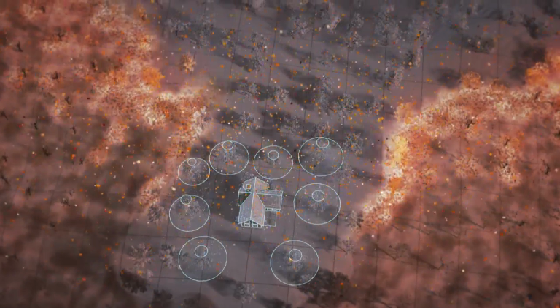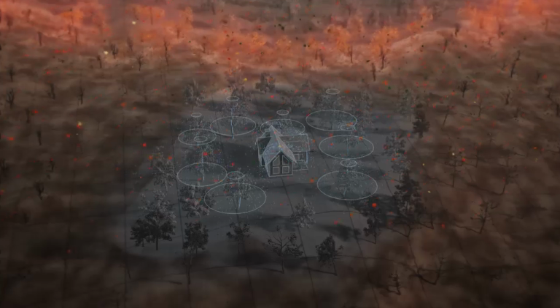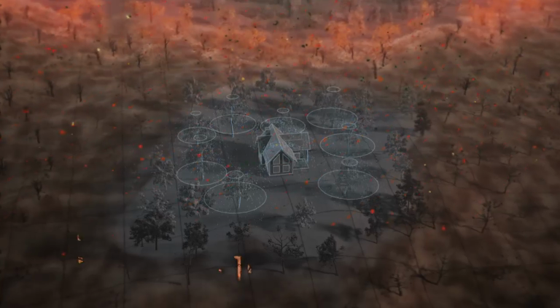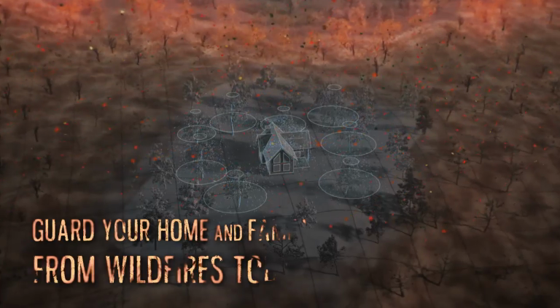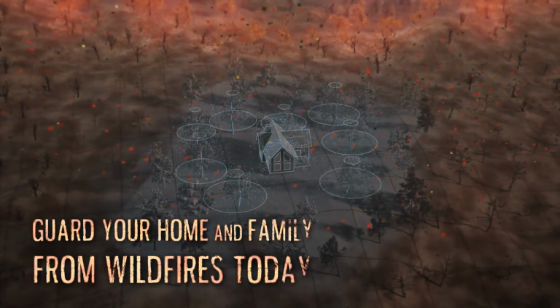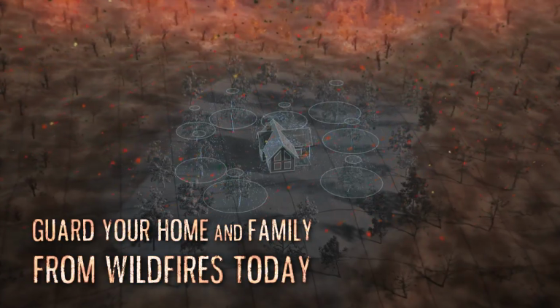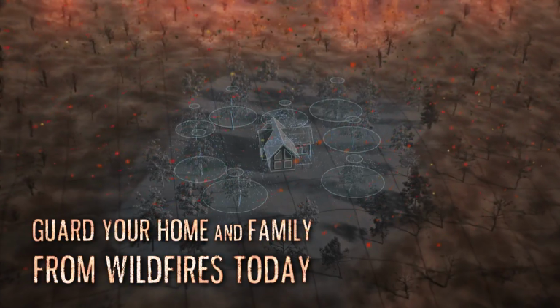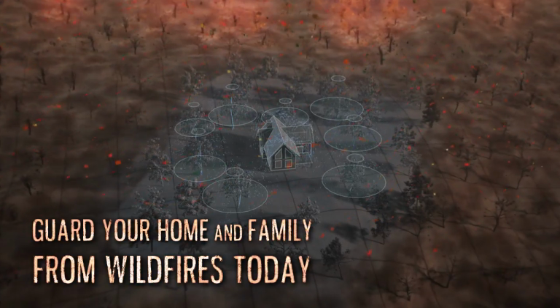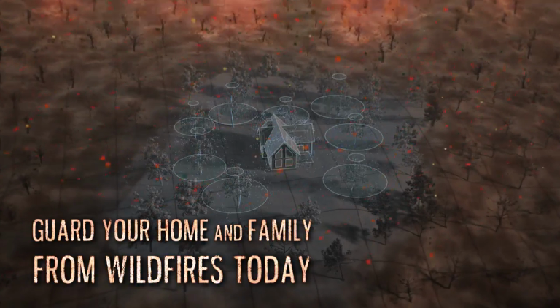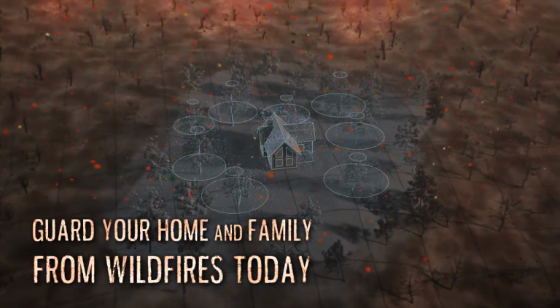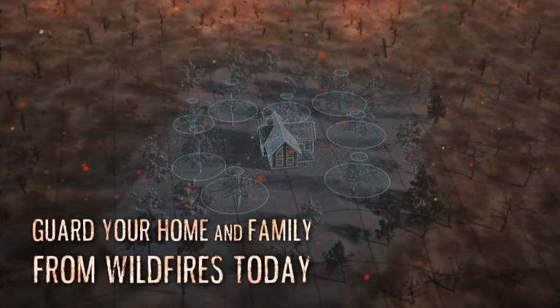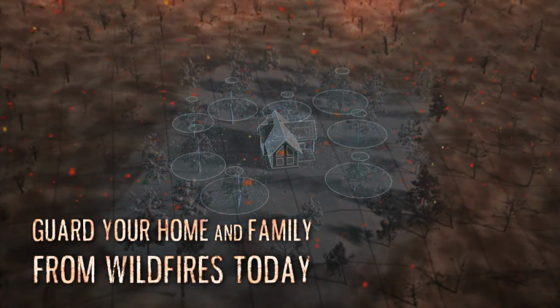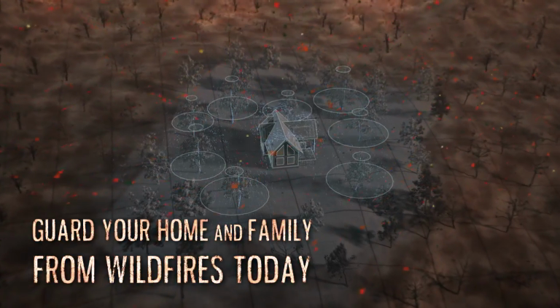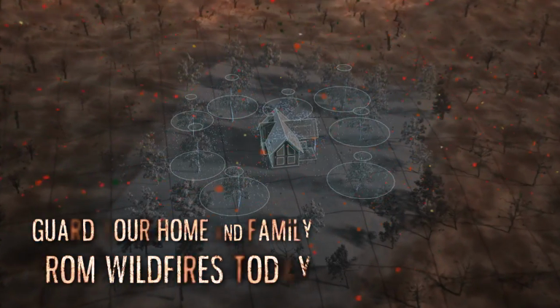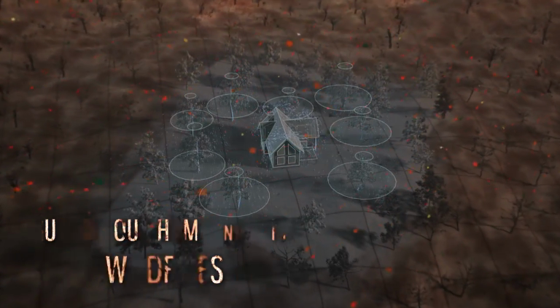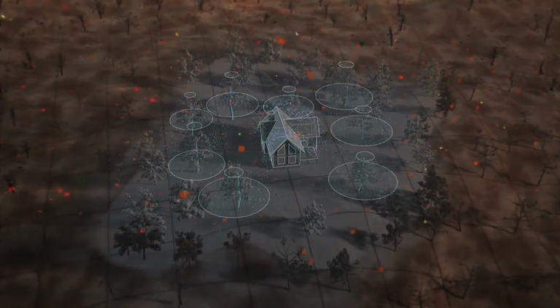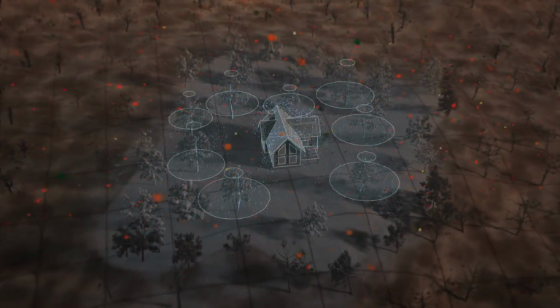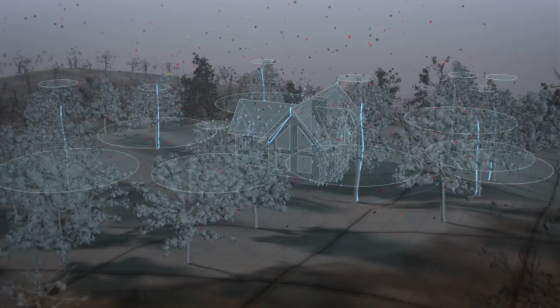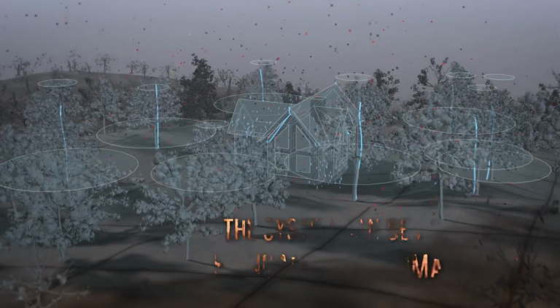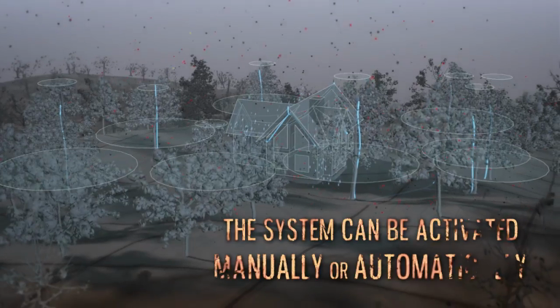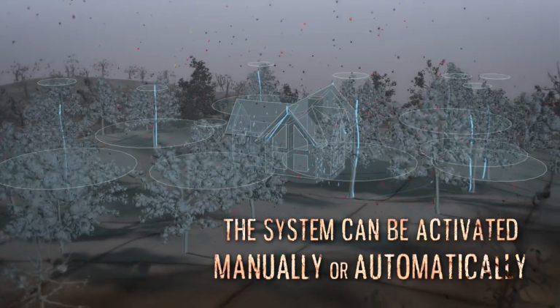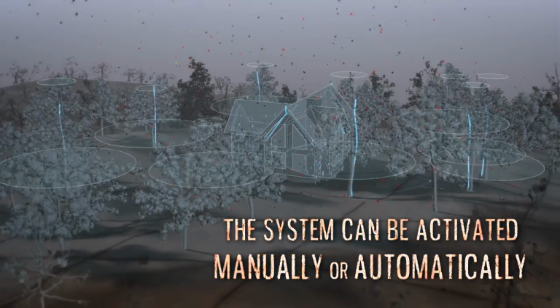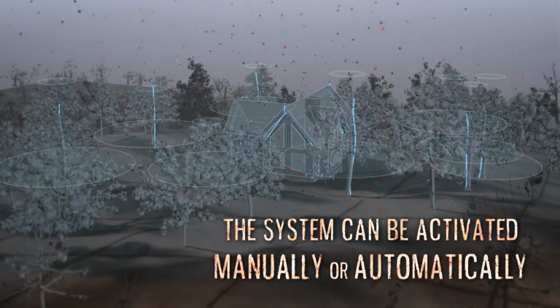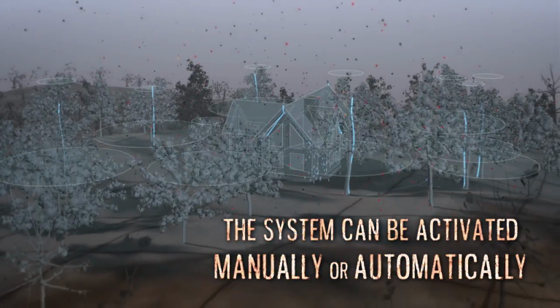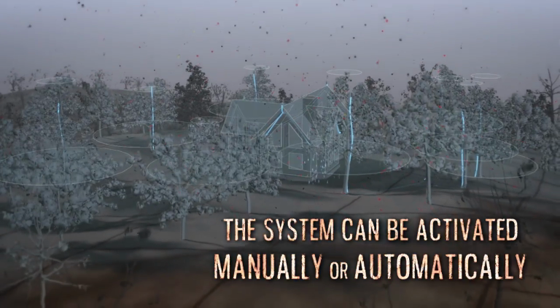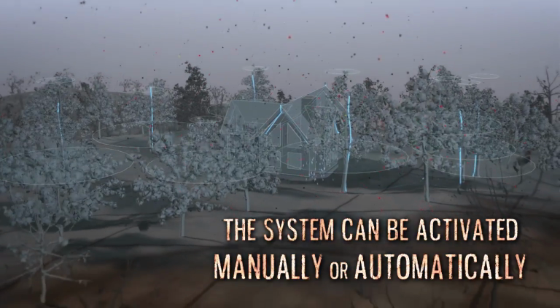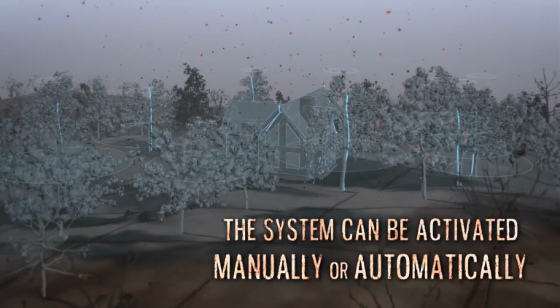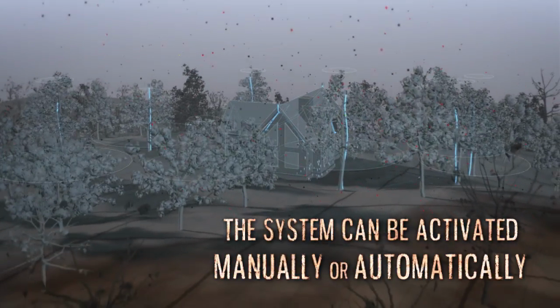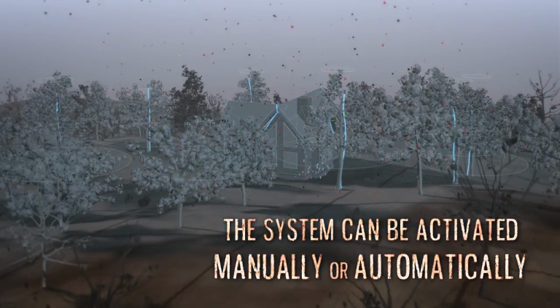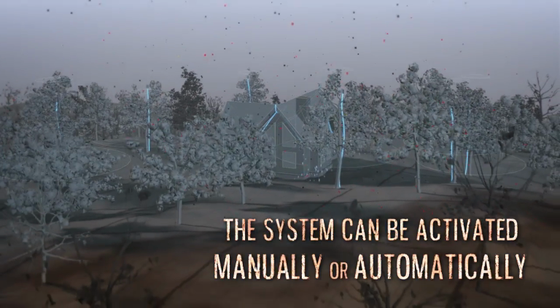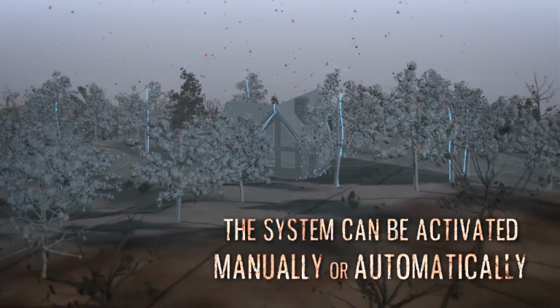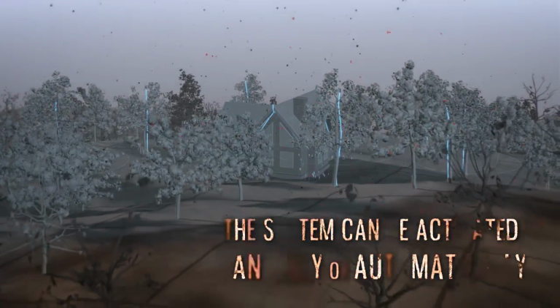Guard your home and family from wildfires today. The system can be activated manually or automatically.